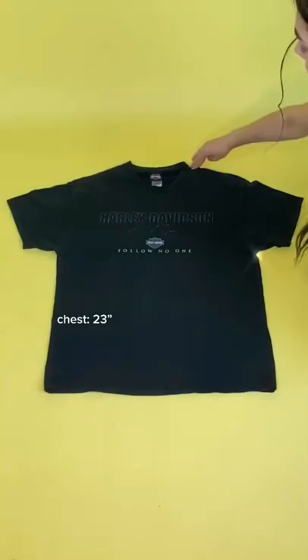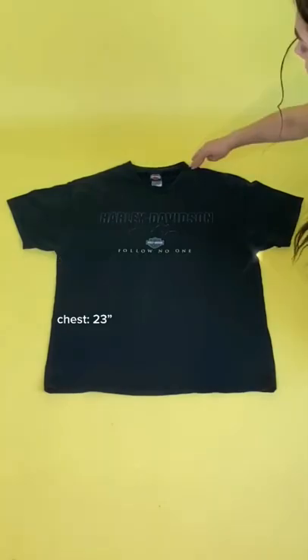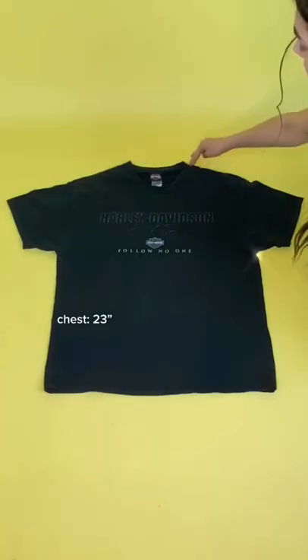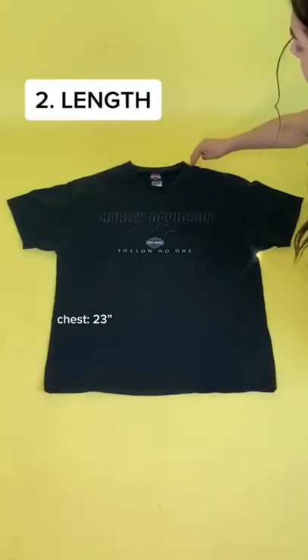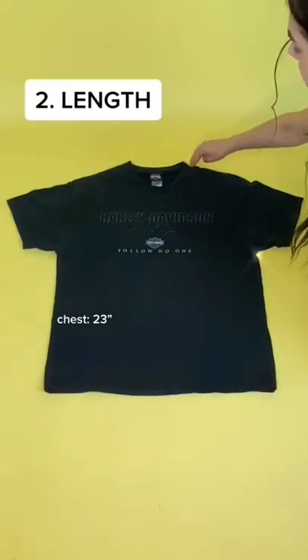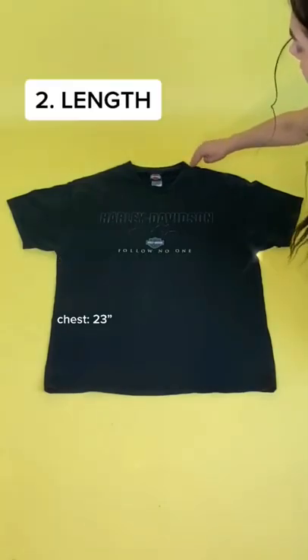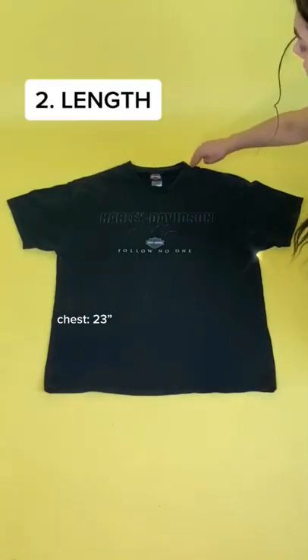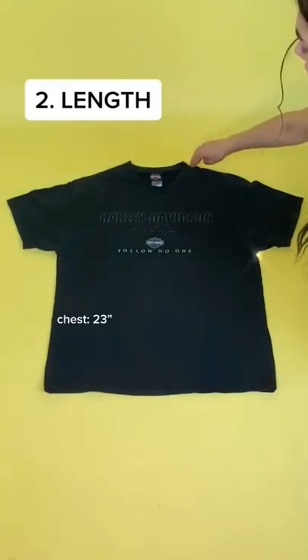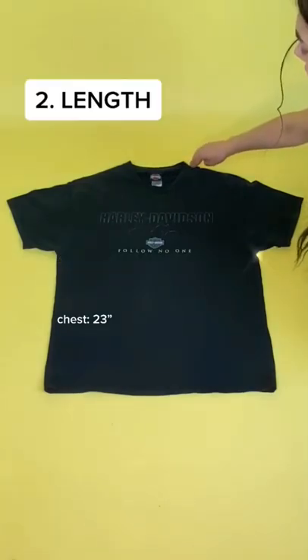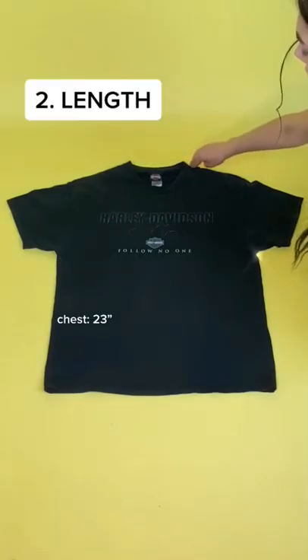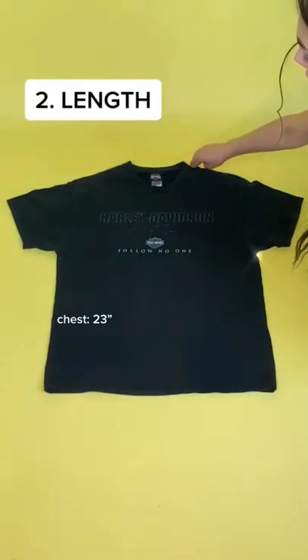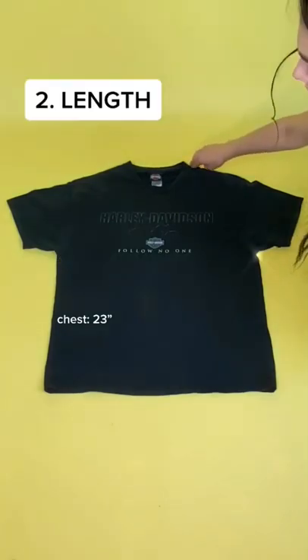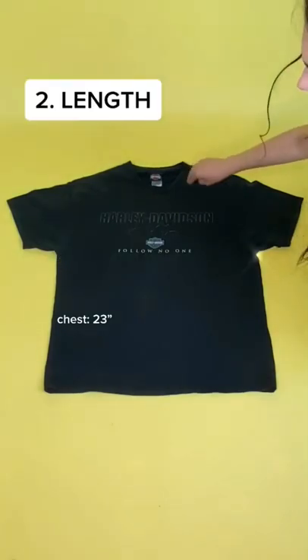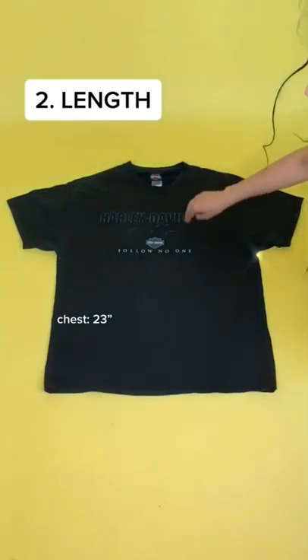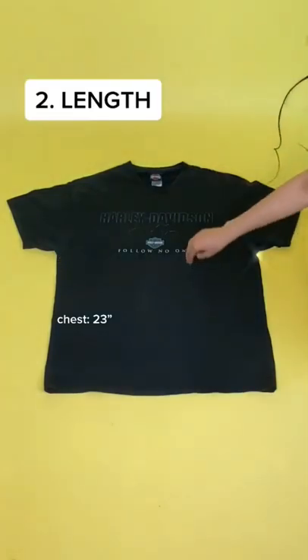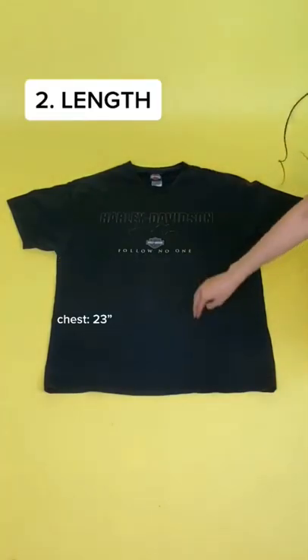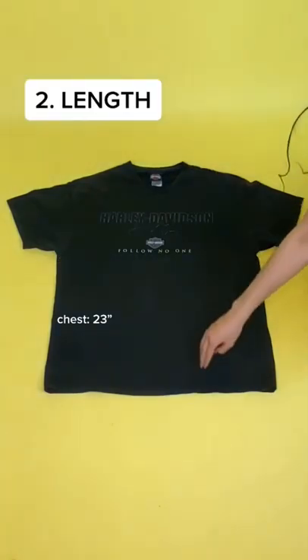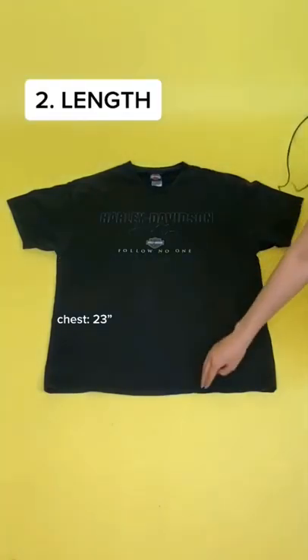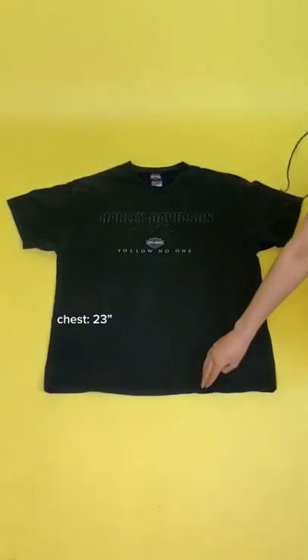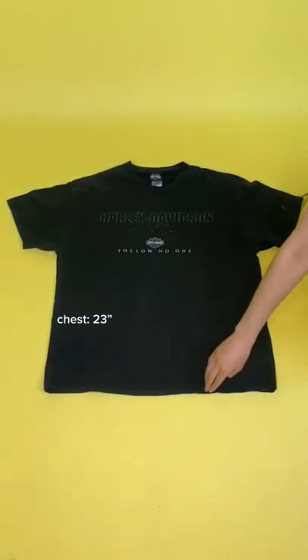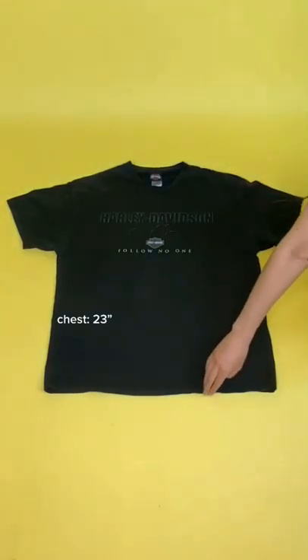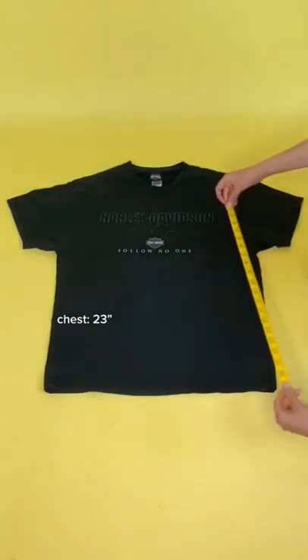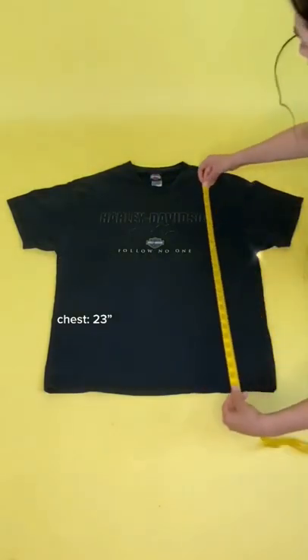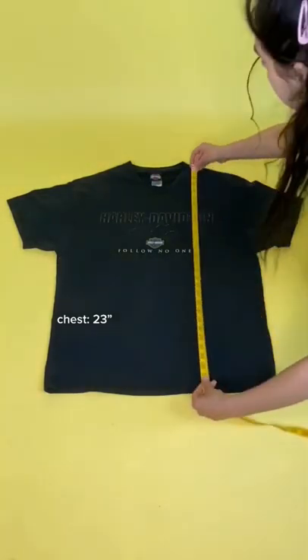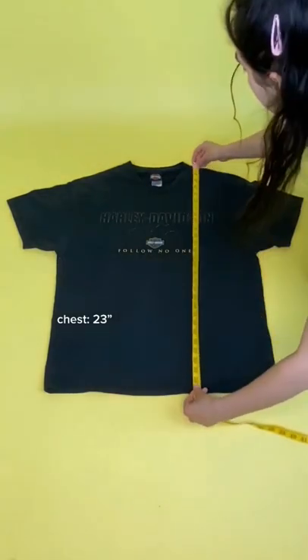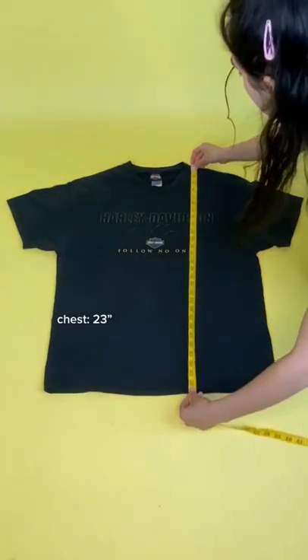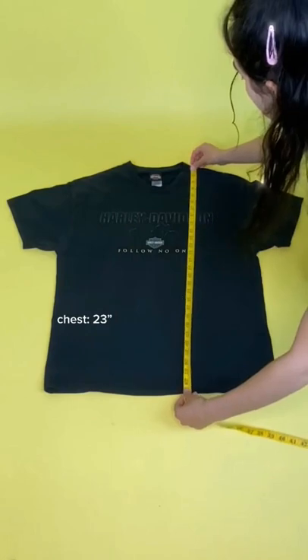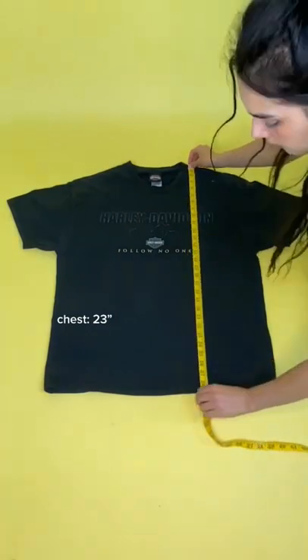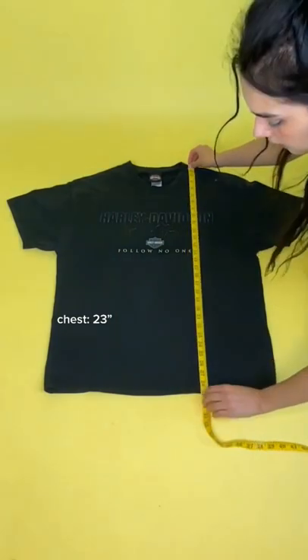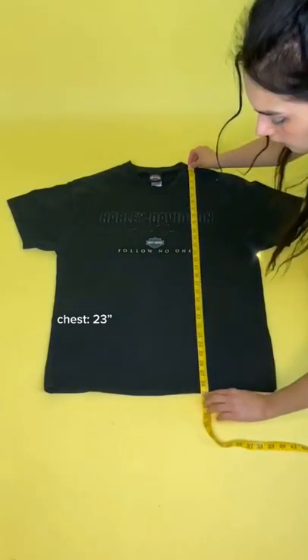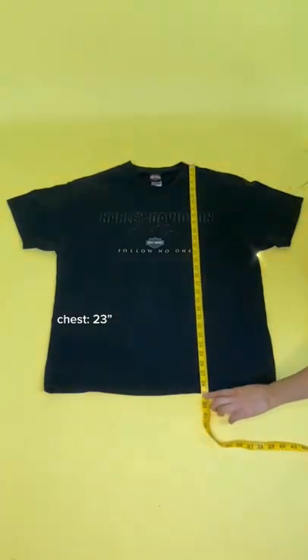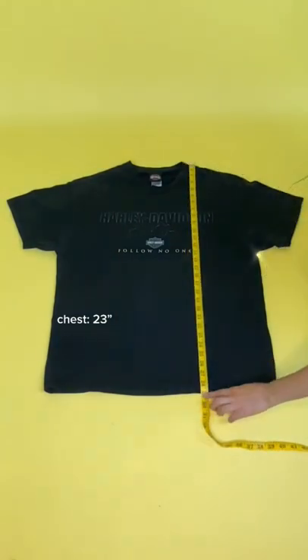Next, we measure the length, which is from the base of the neckline all the way down to the bottom hem. Our shirt's length is 29 inches.